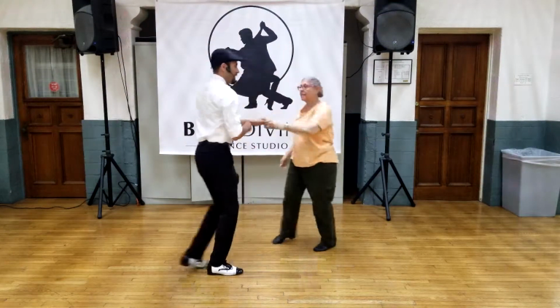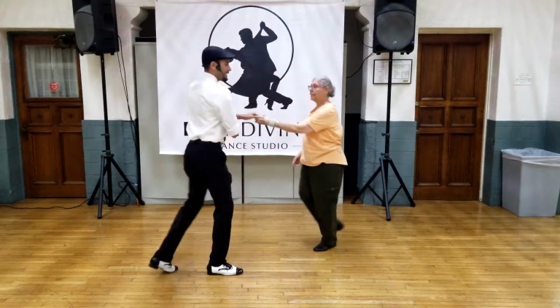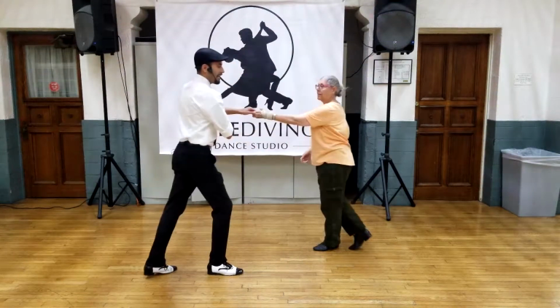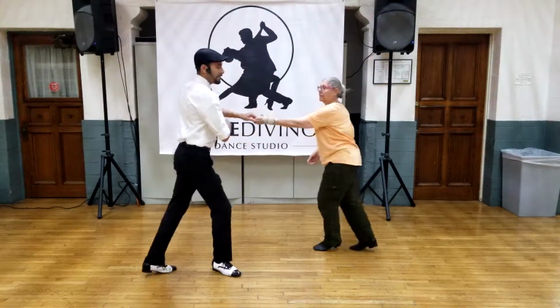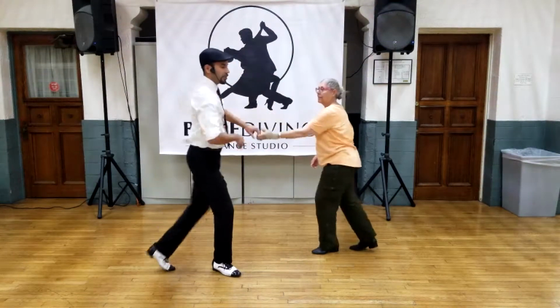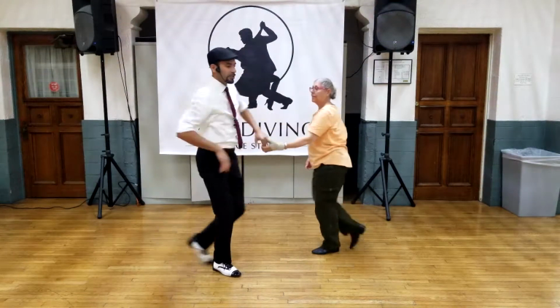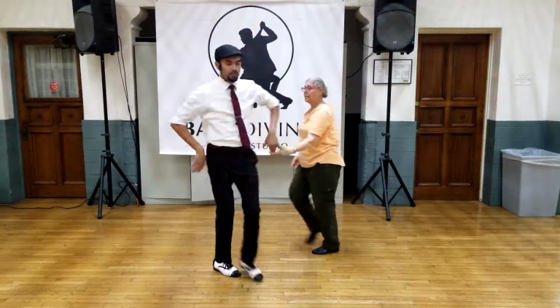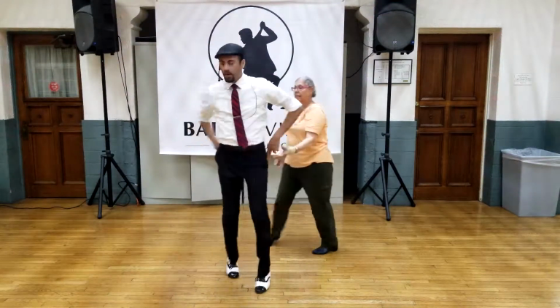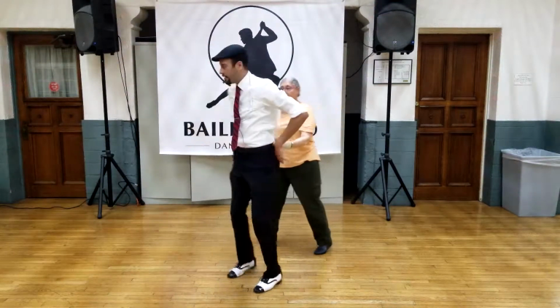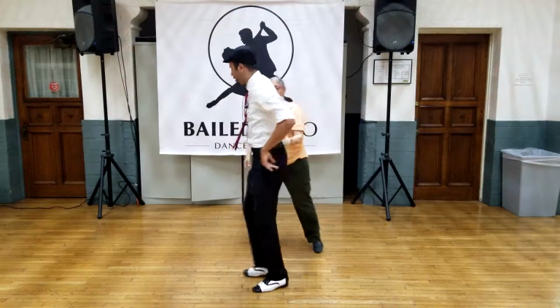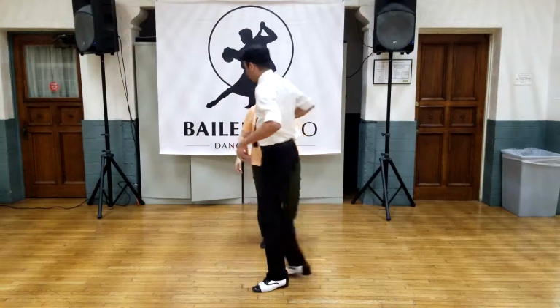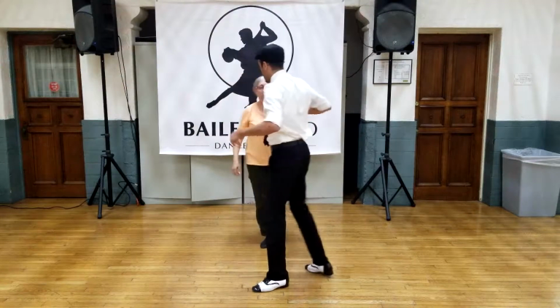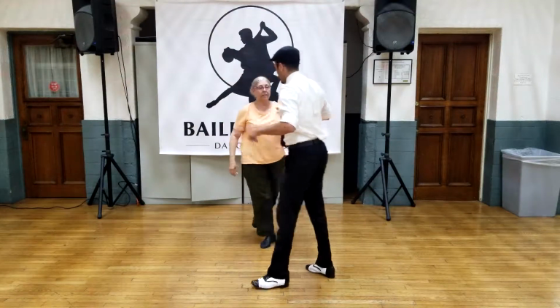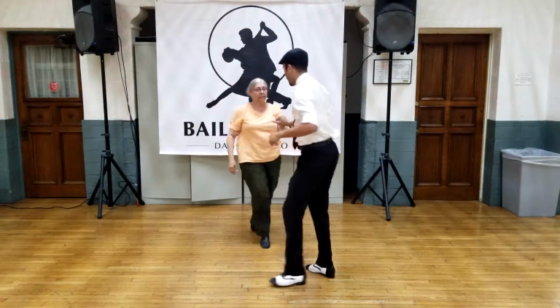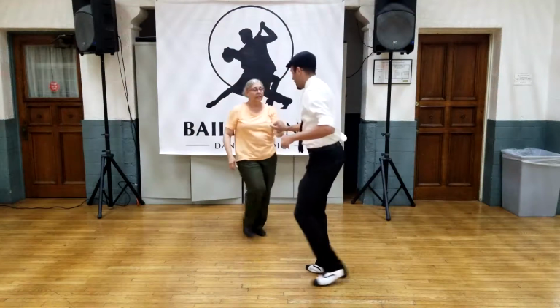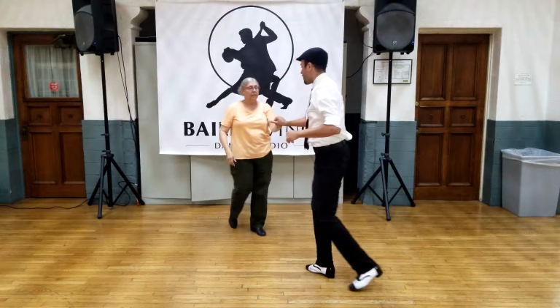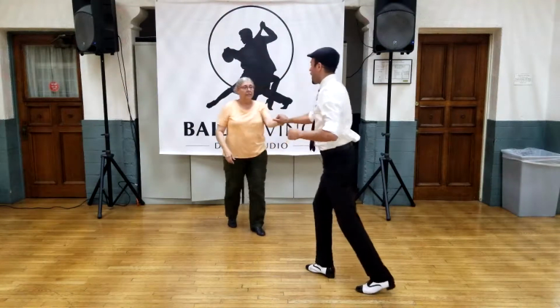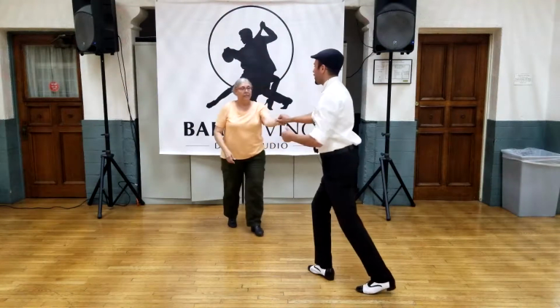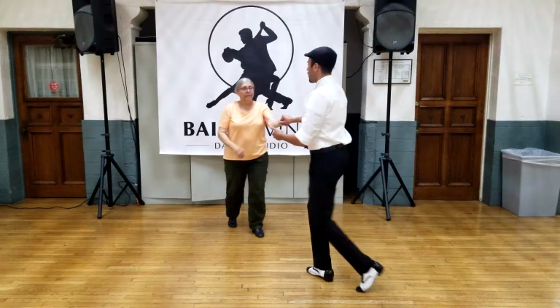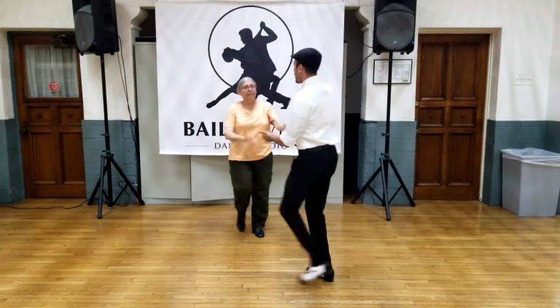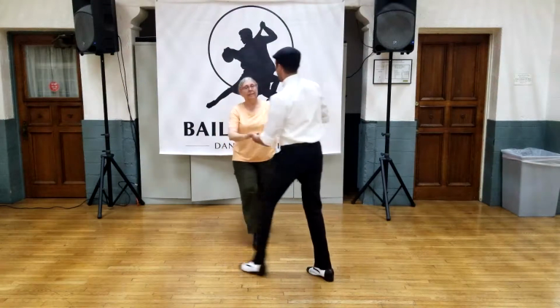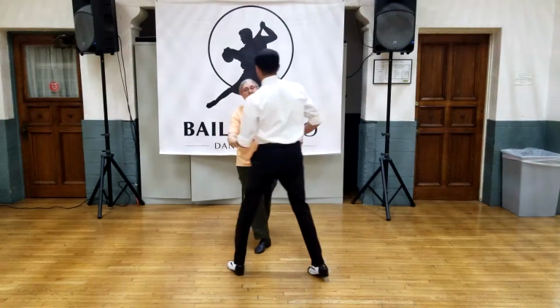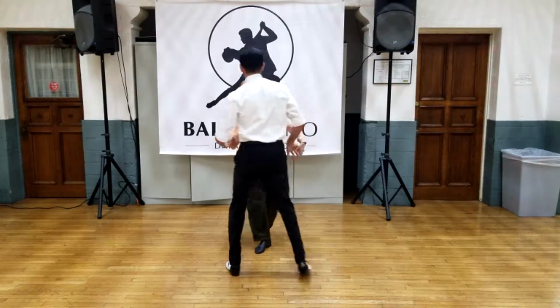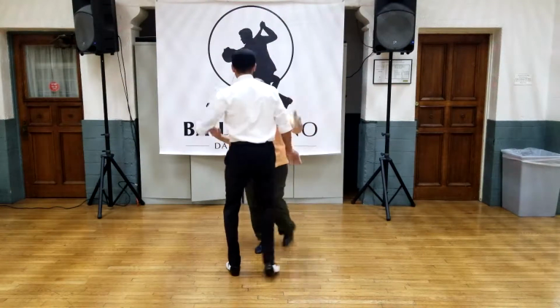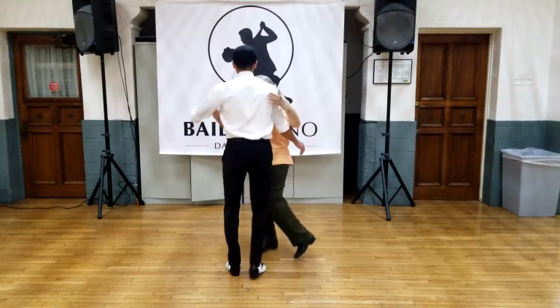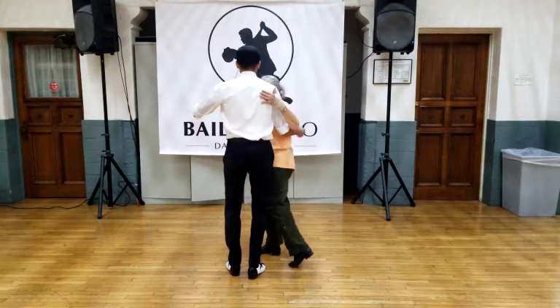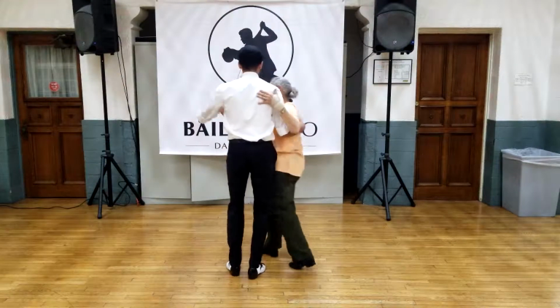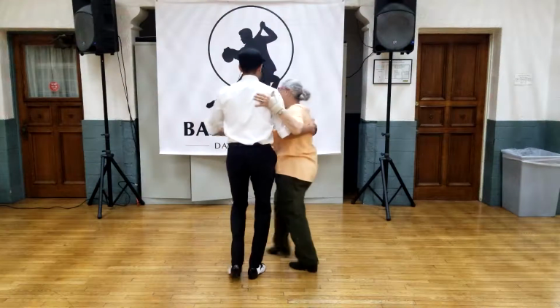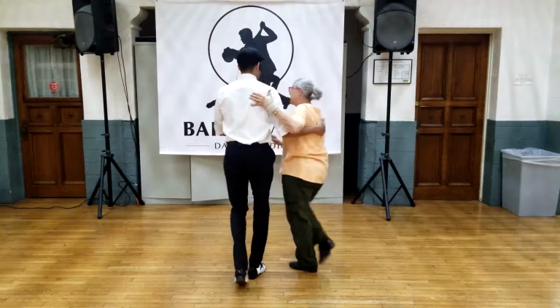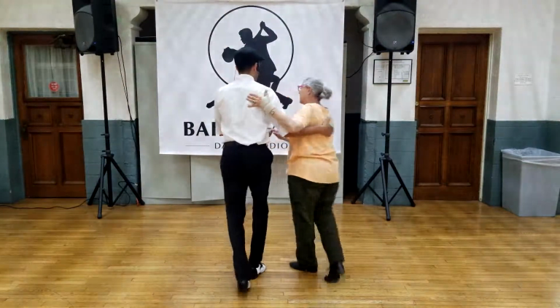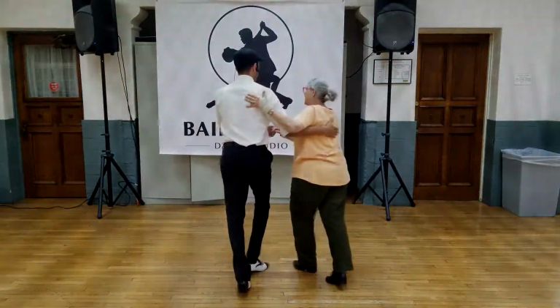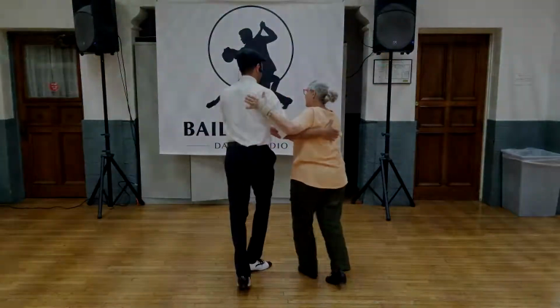The guy turns — one, two — back walk, pull her into a basic back walk.